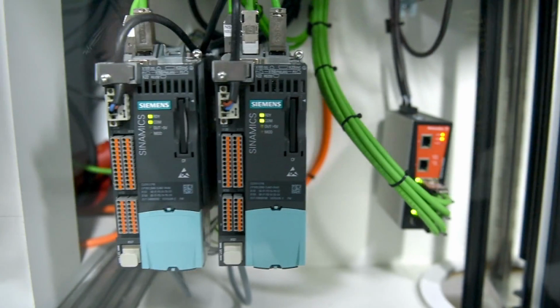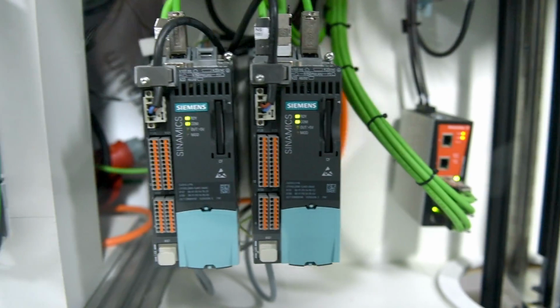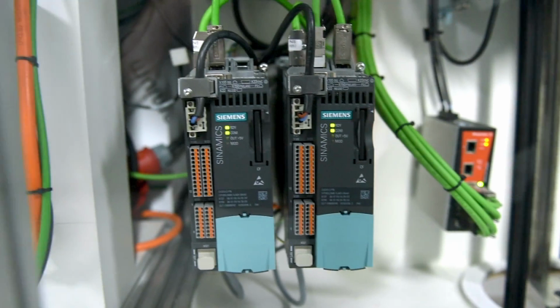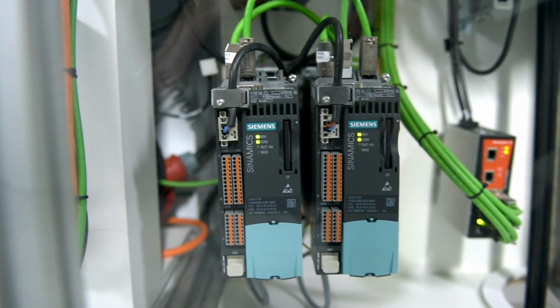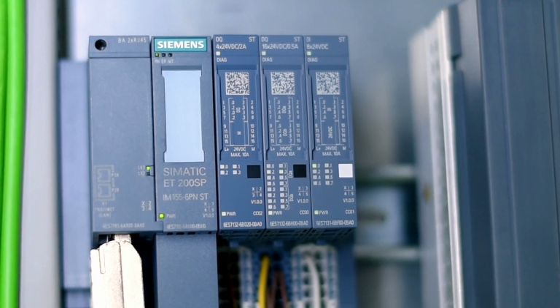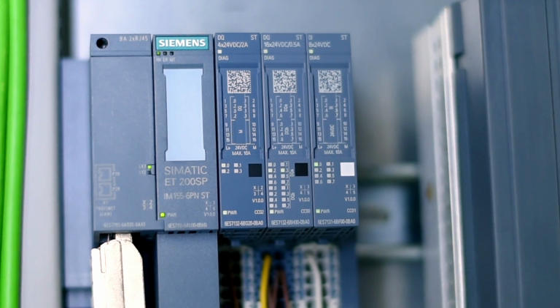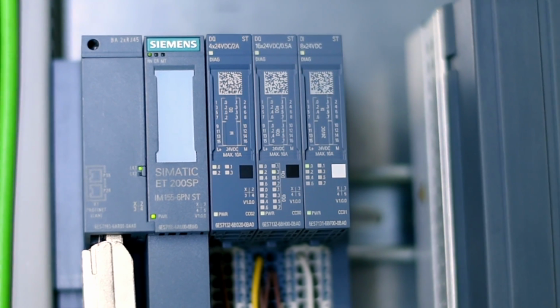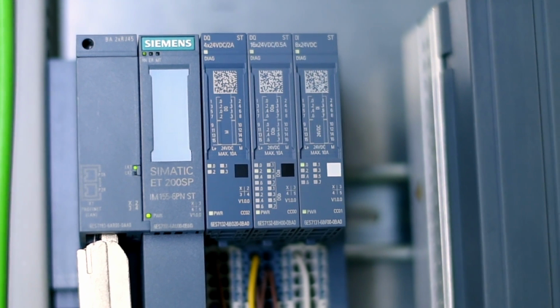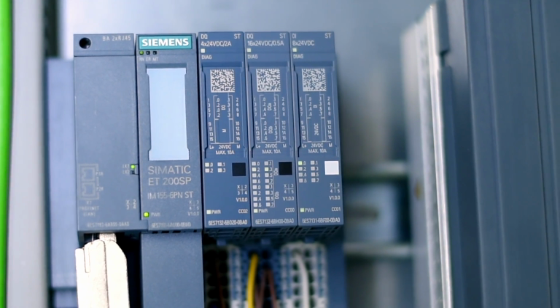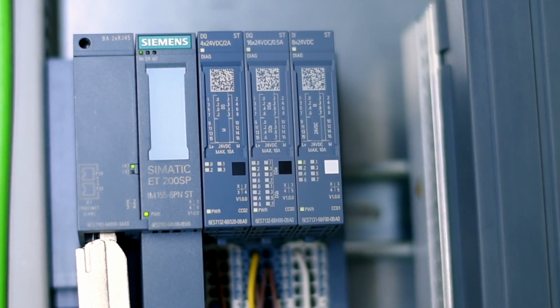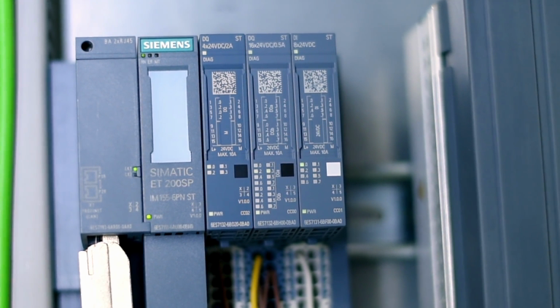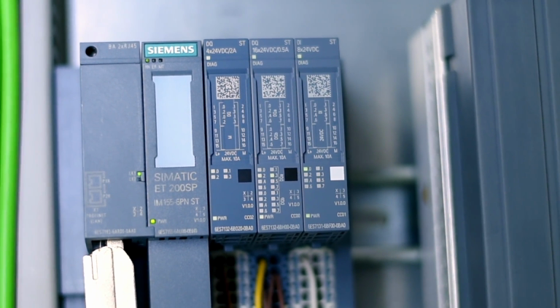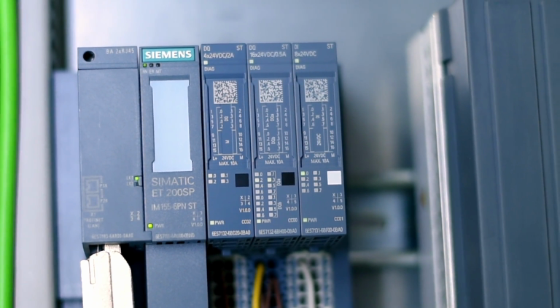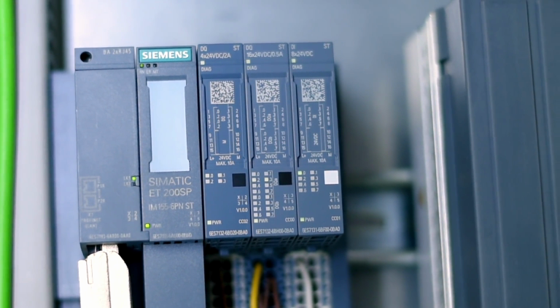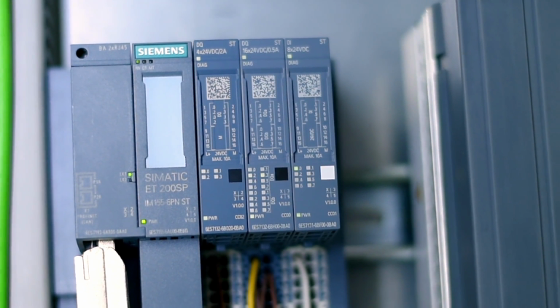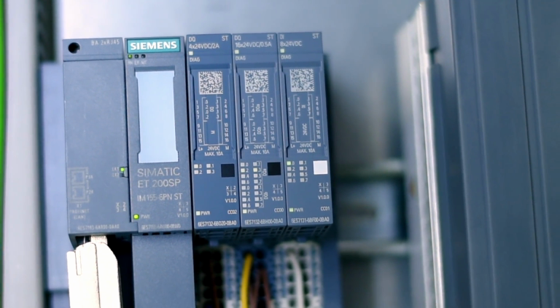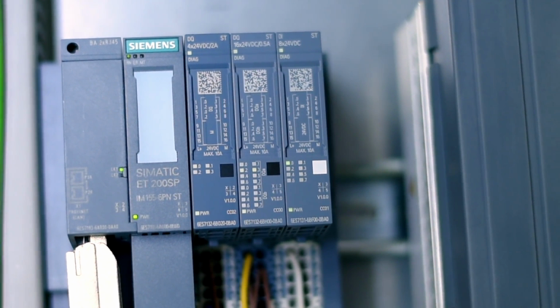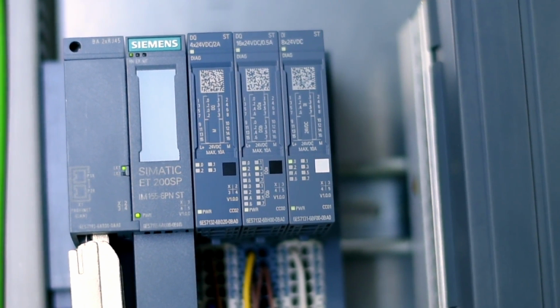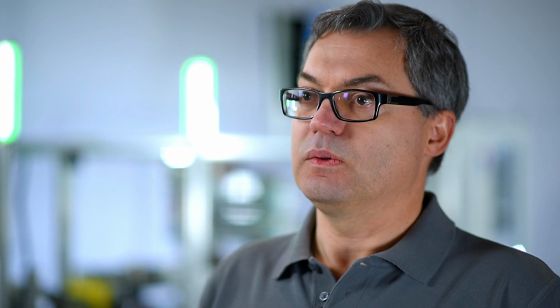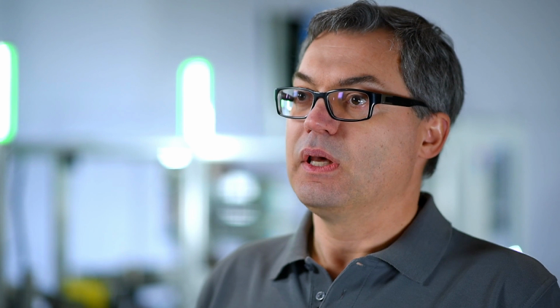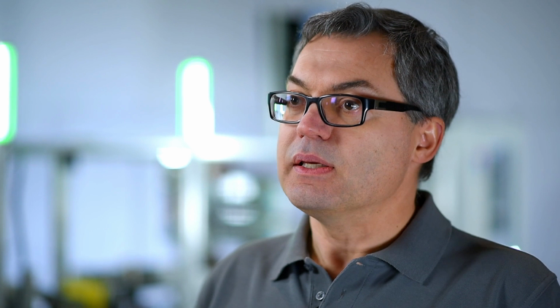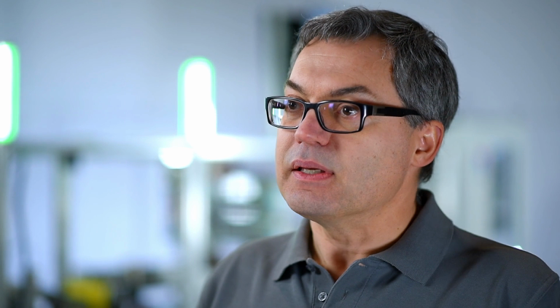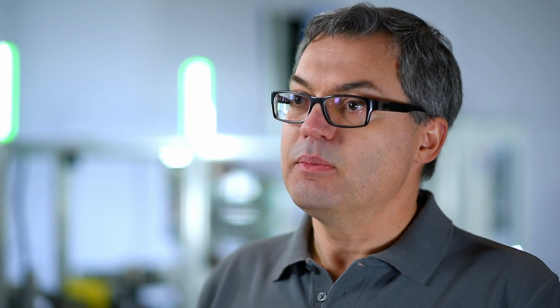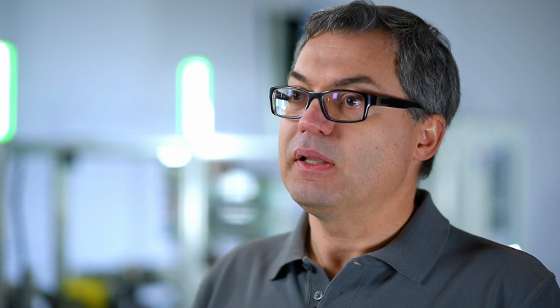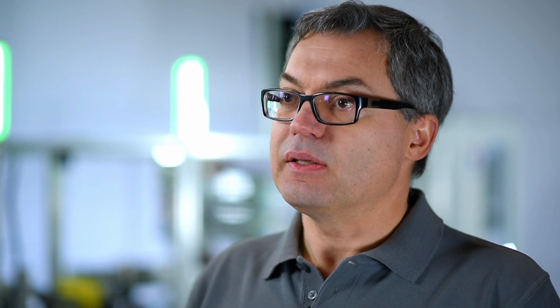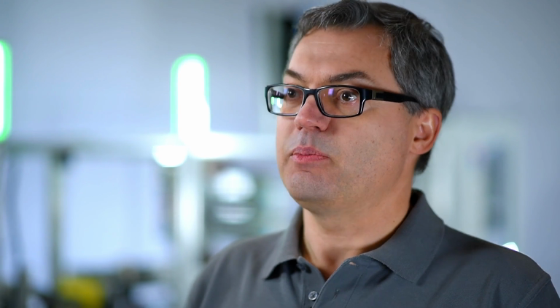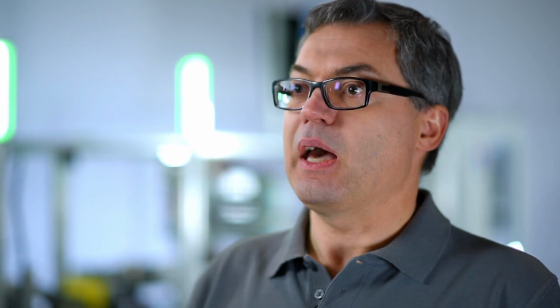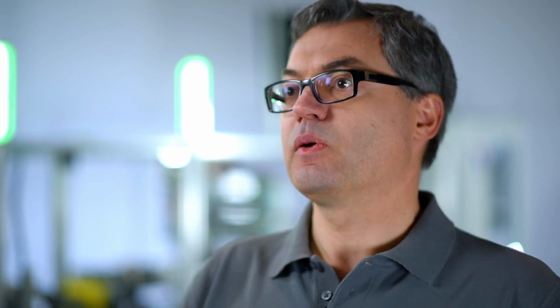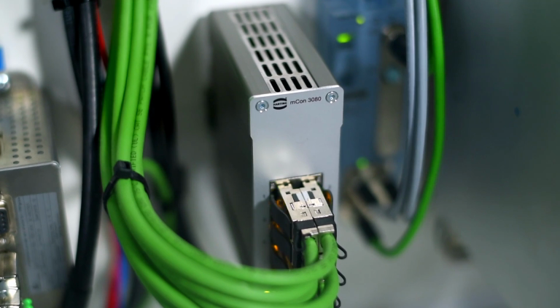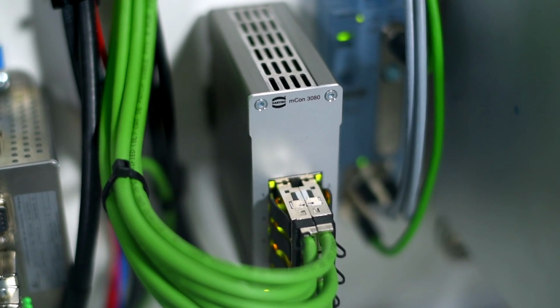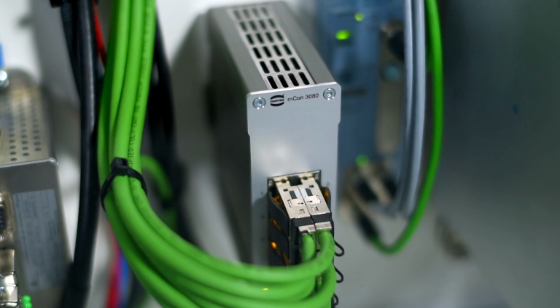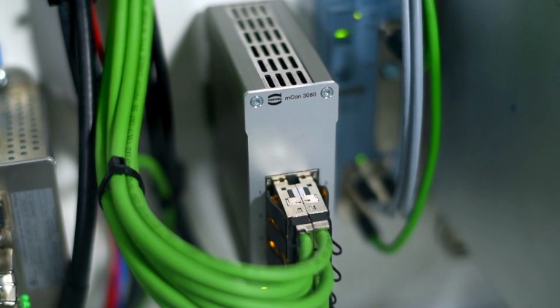Profinet has a unique architecture. TCP/IP communication is always possible, in addition to rapid I/O communication.